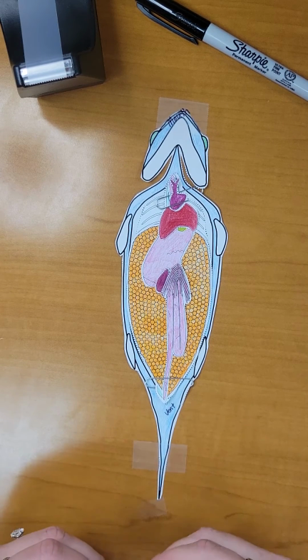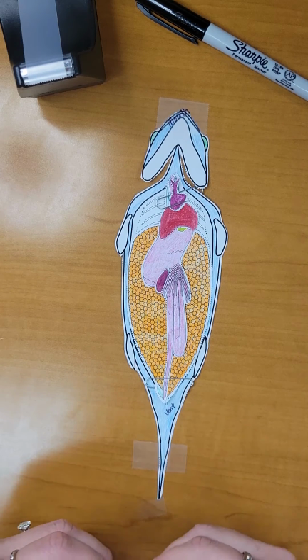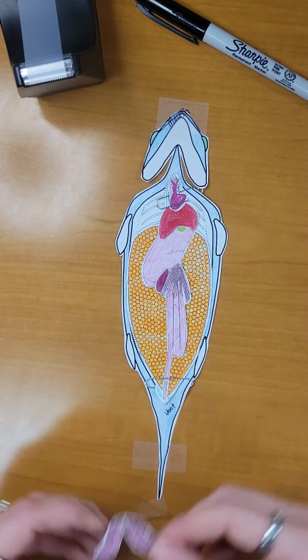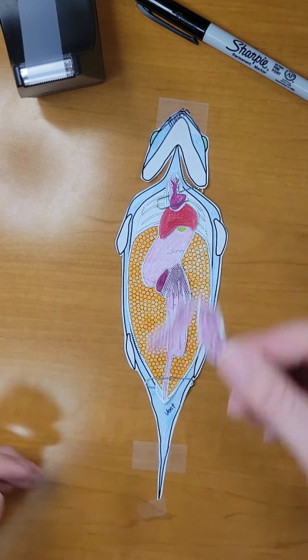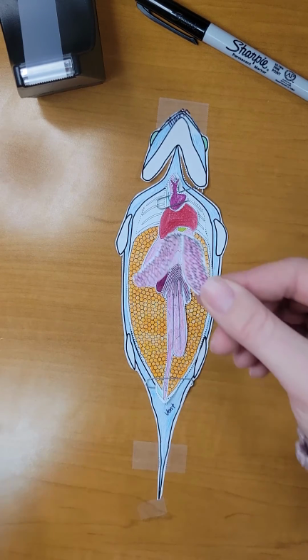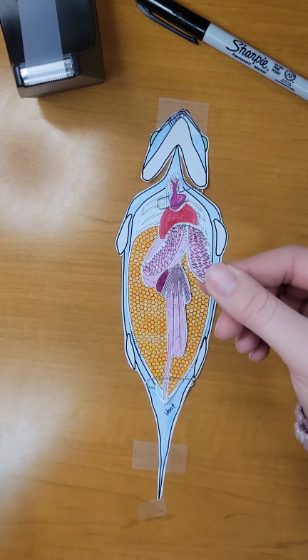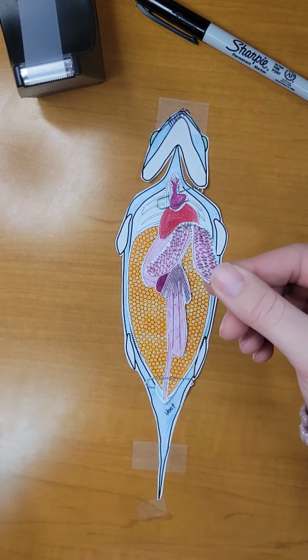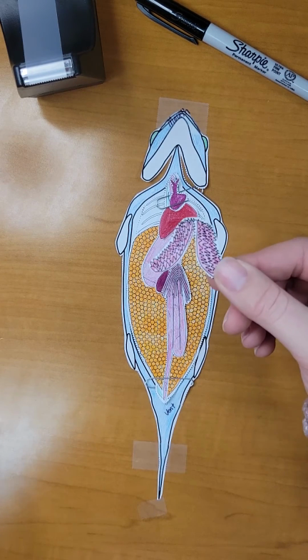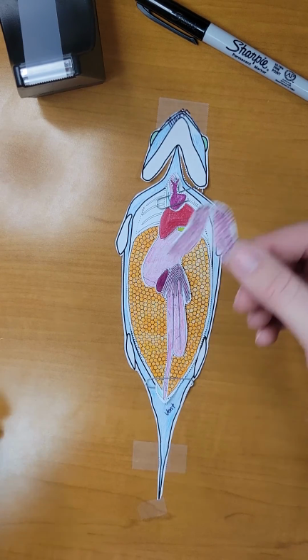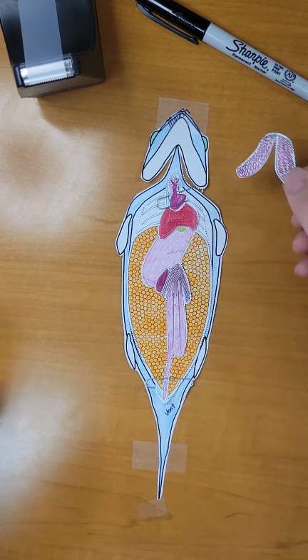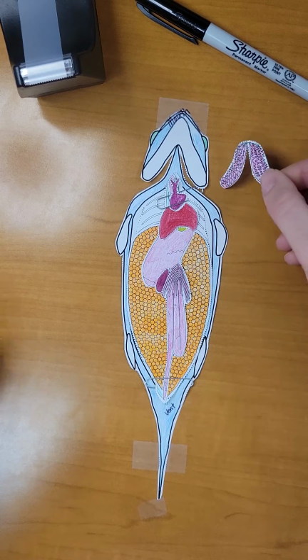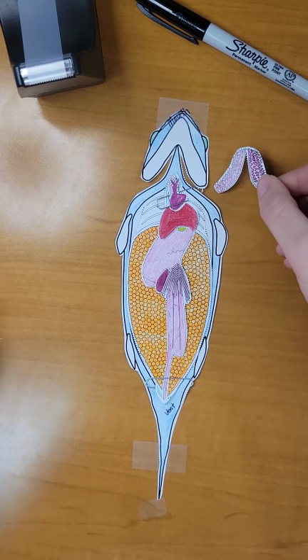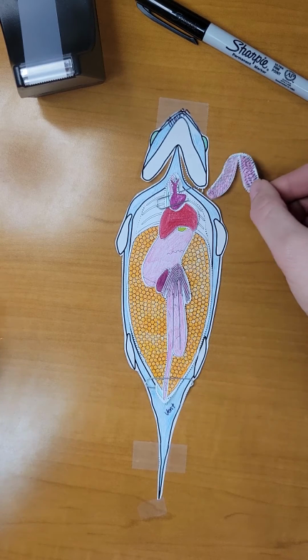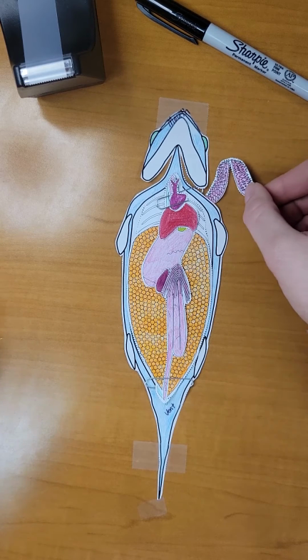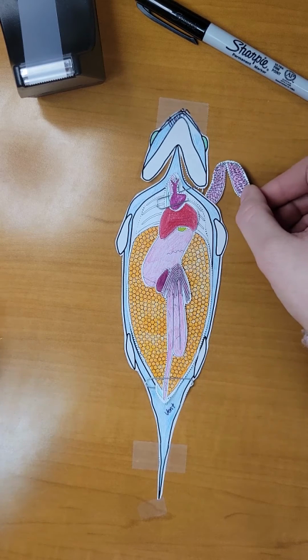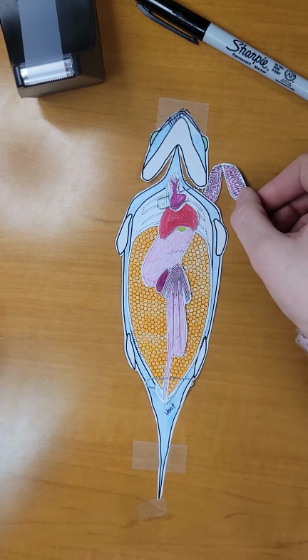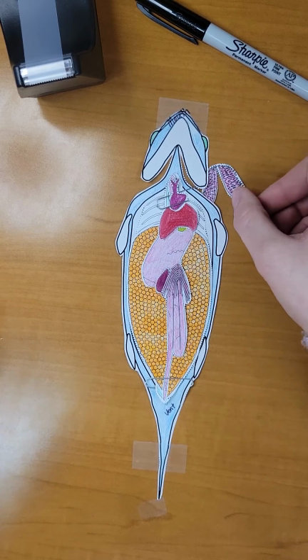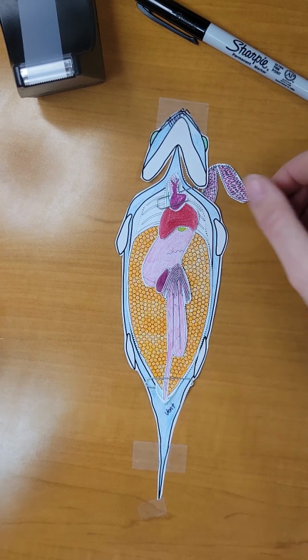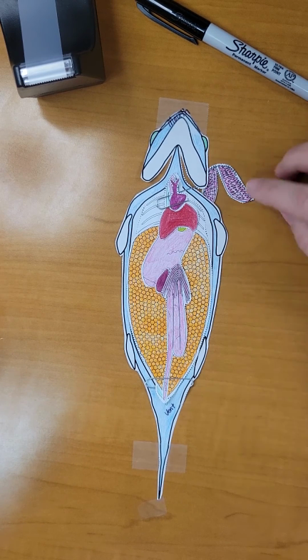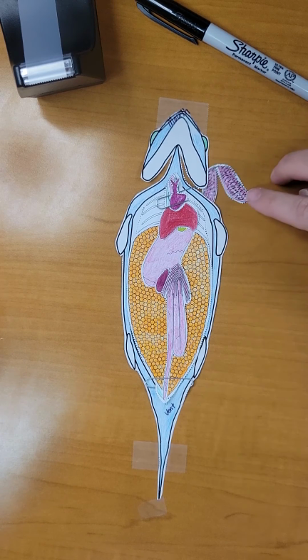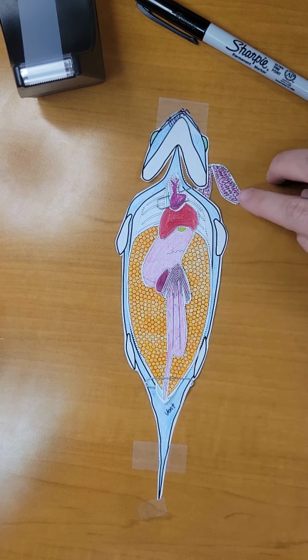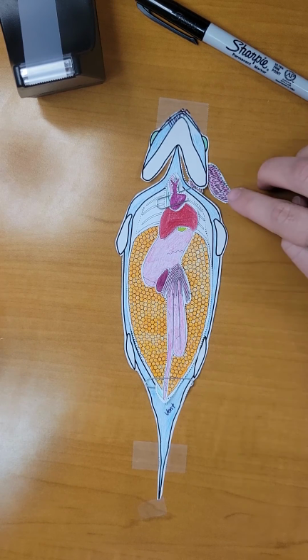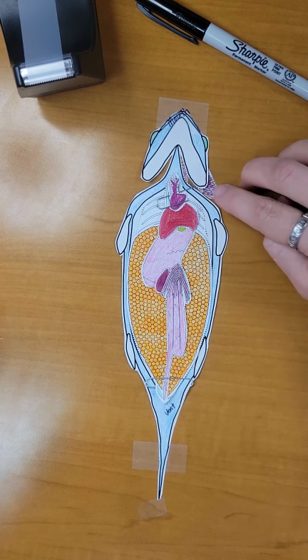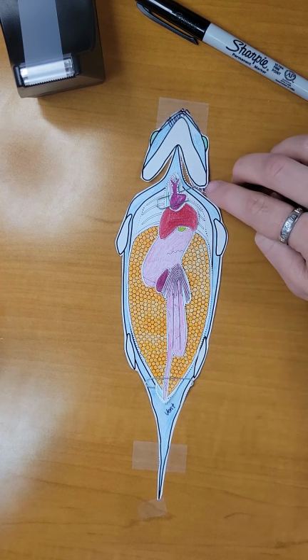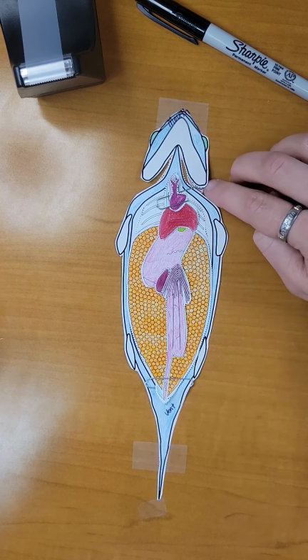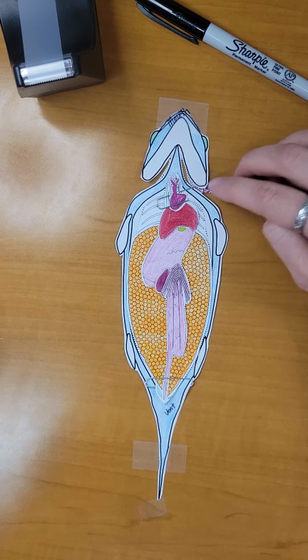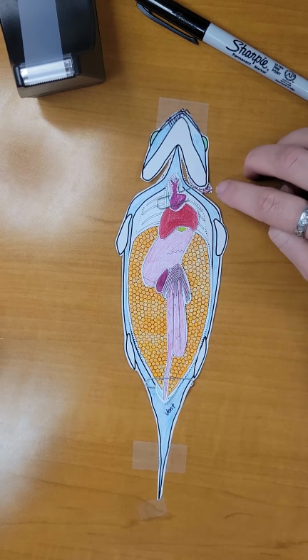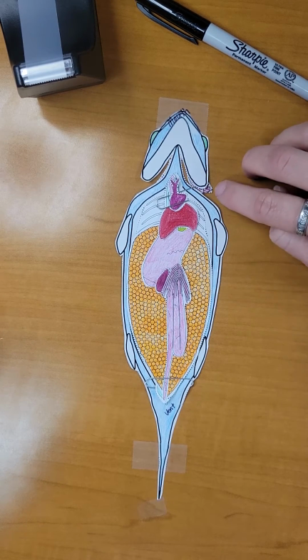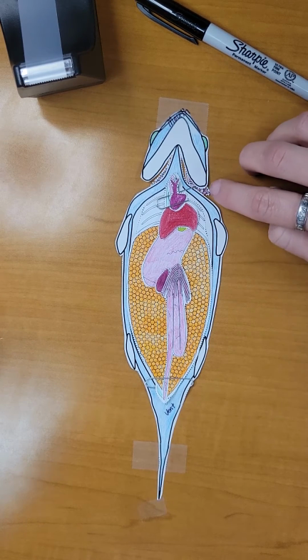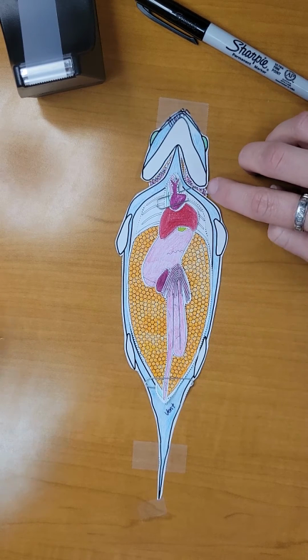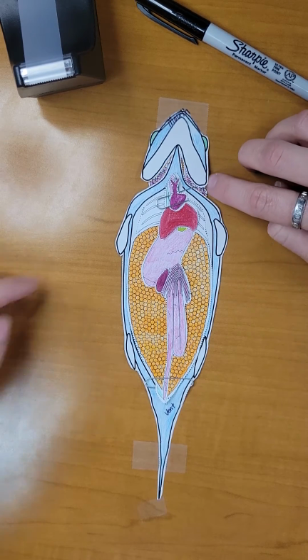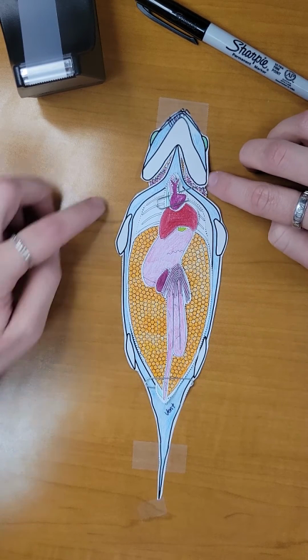Finally, we will take the gills and place them behind the head in the exposed cutouts.